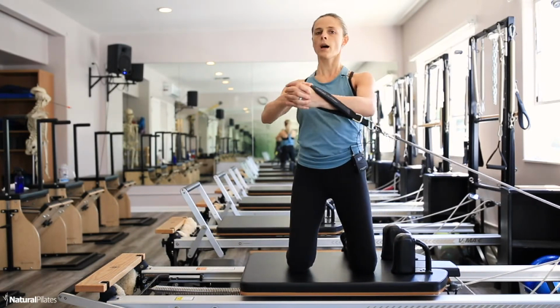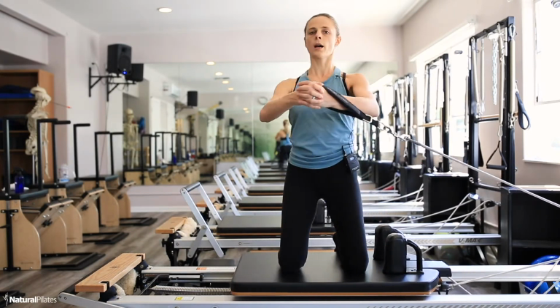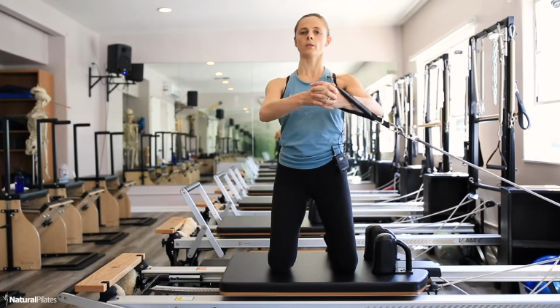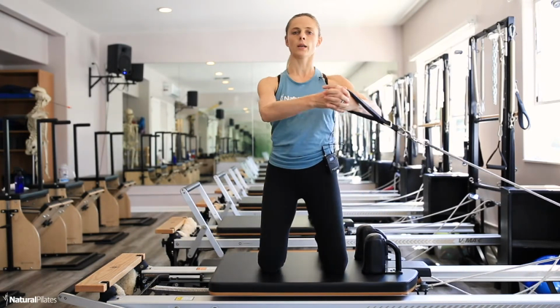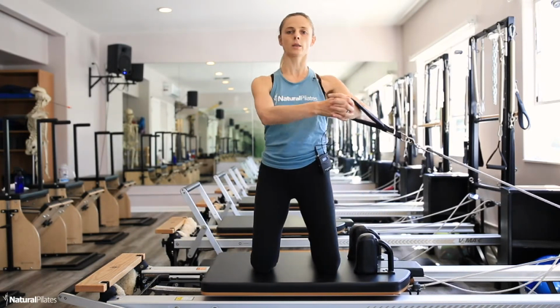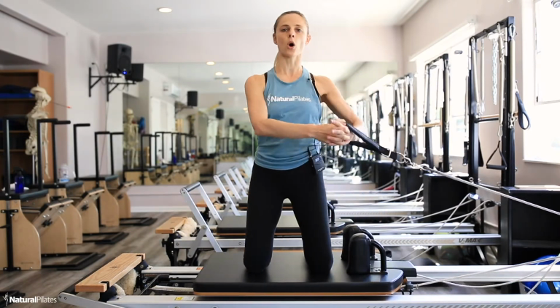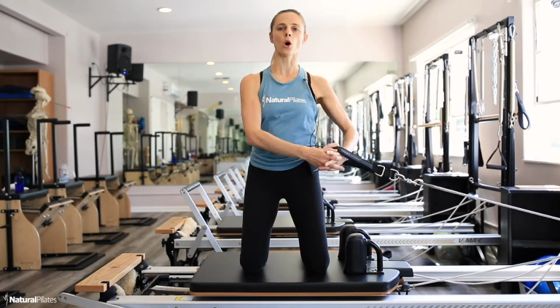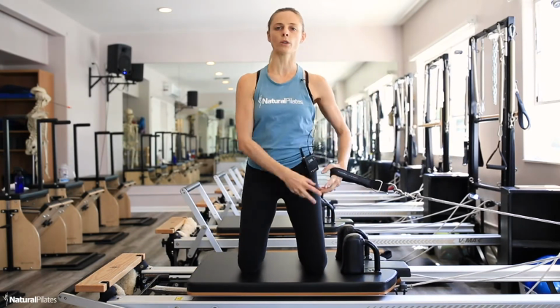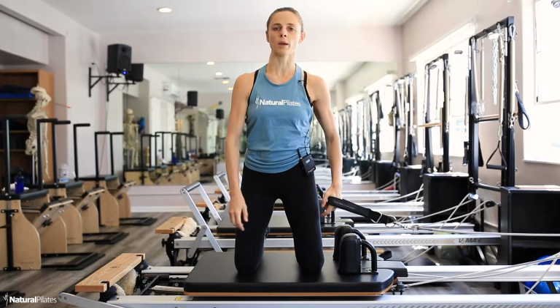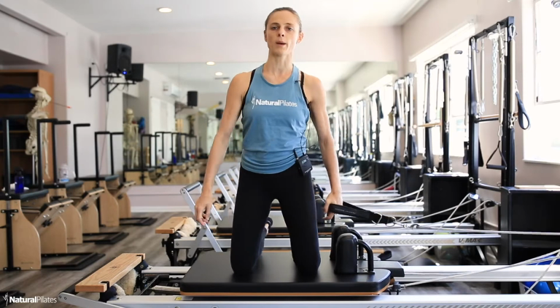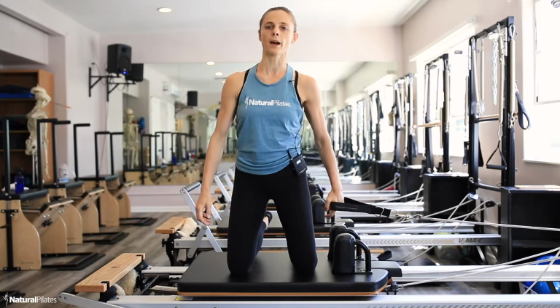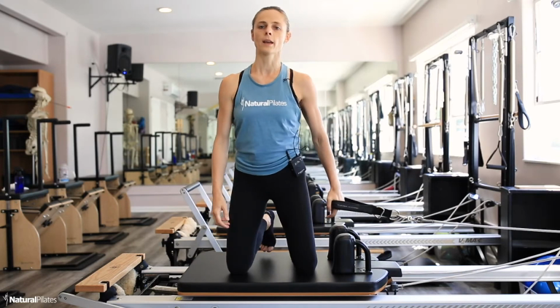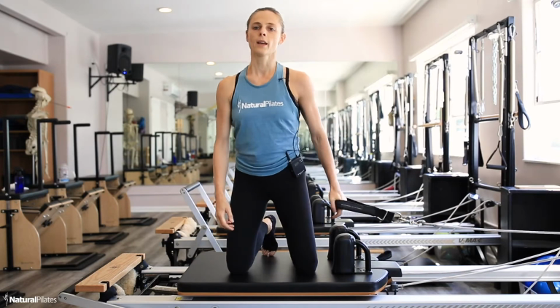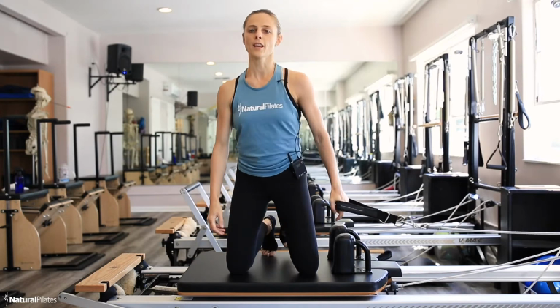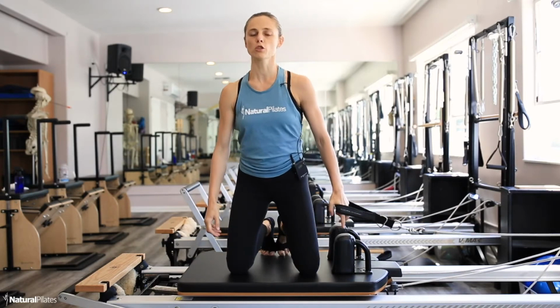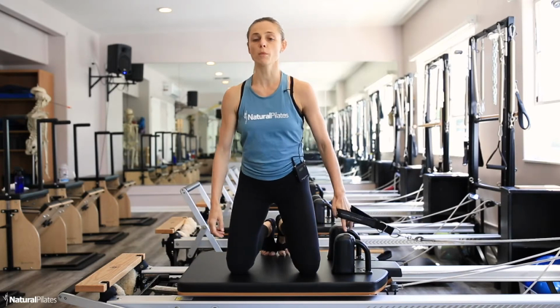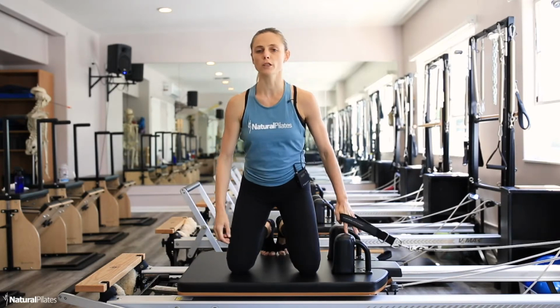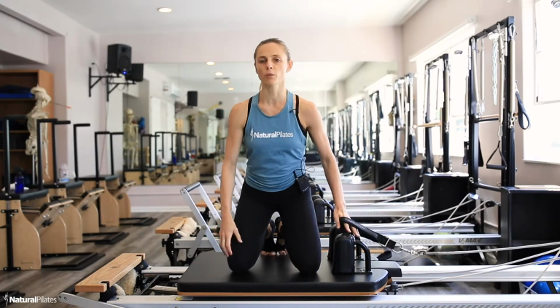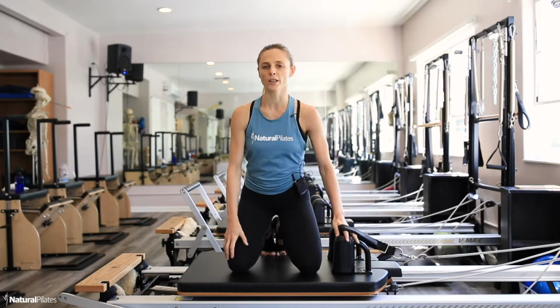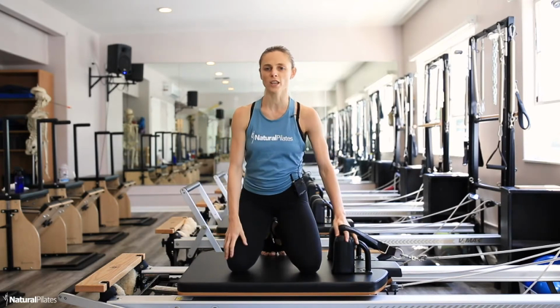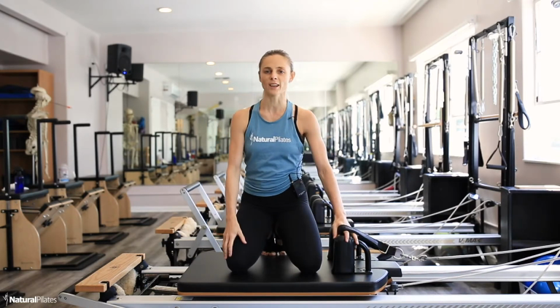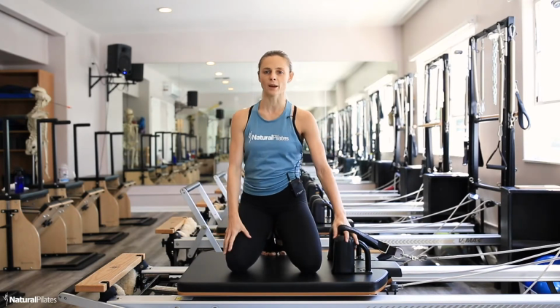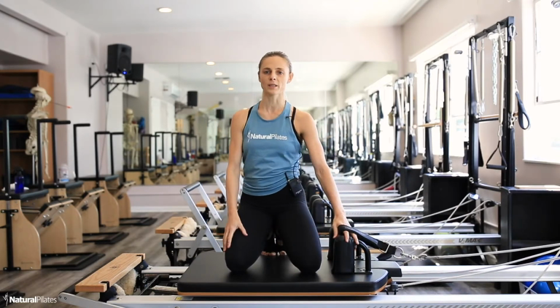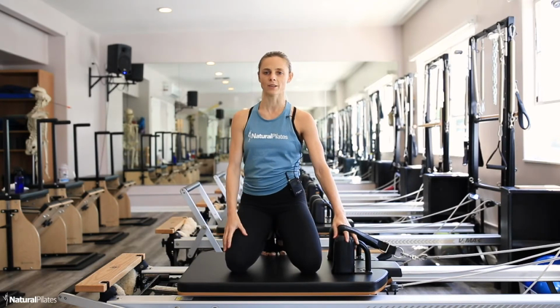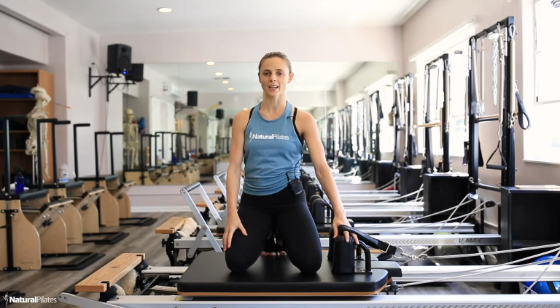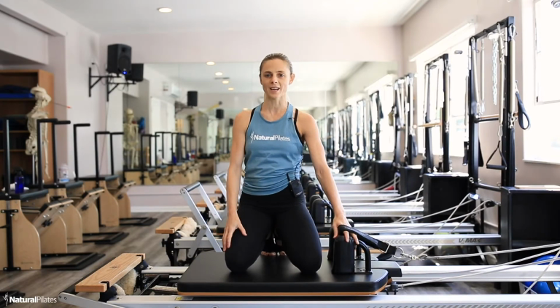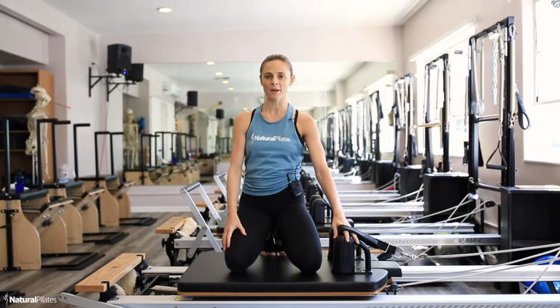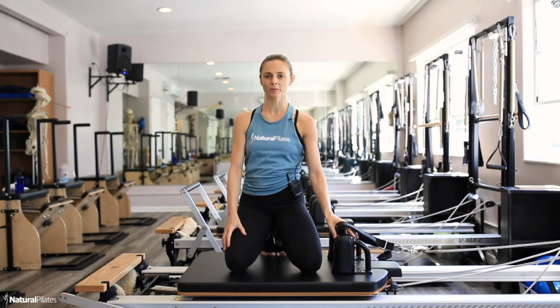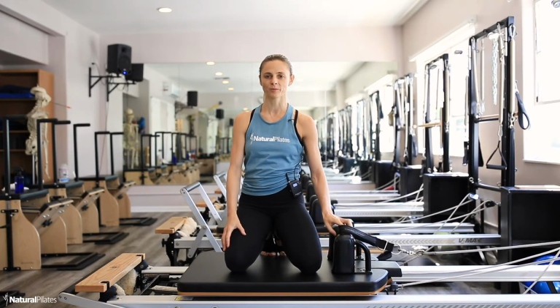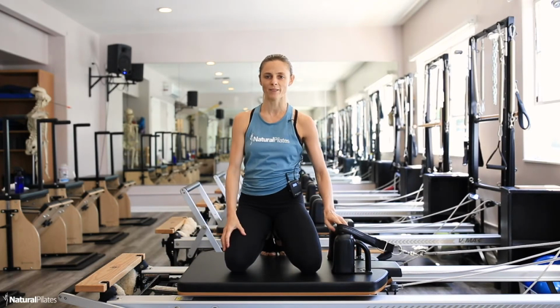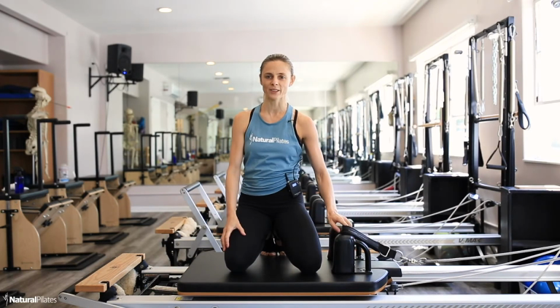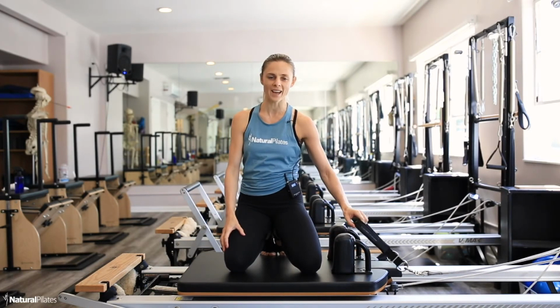And release all the way back. Thank you so much for watching and I will see you next time. Have a good day.